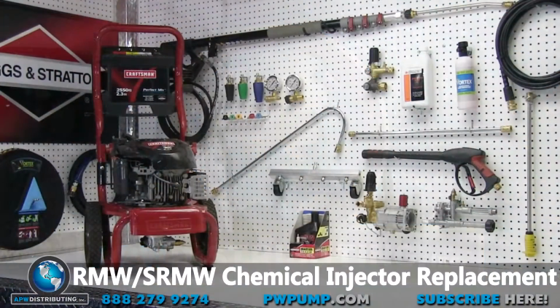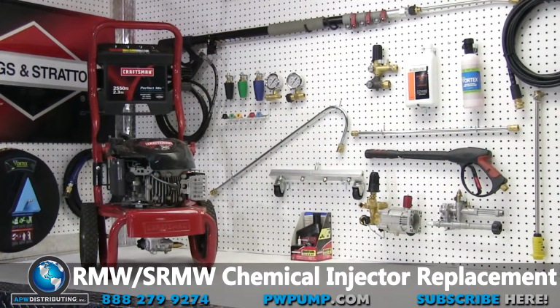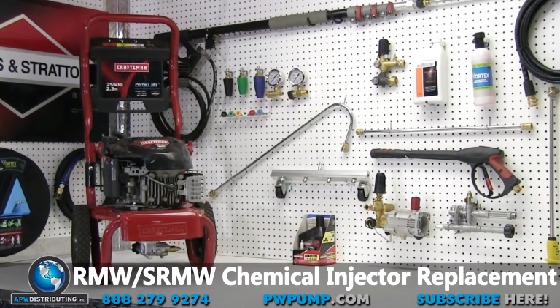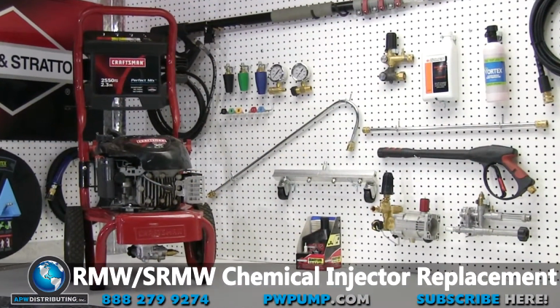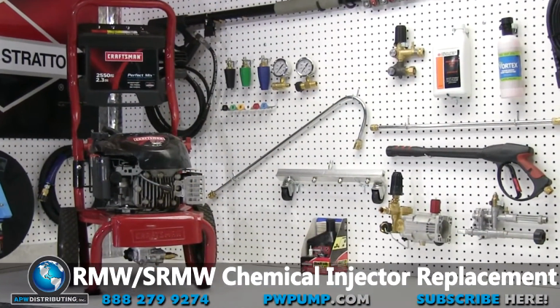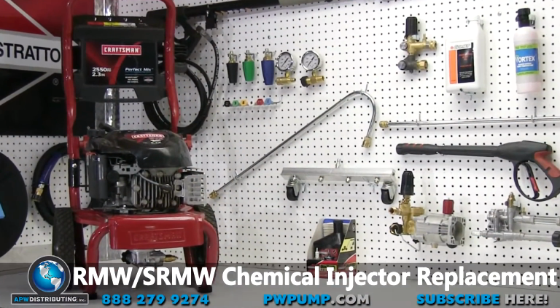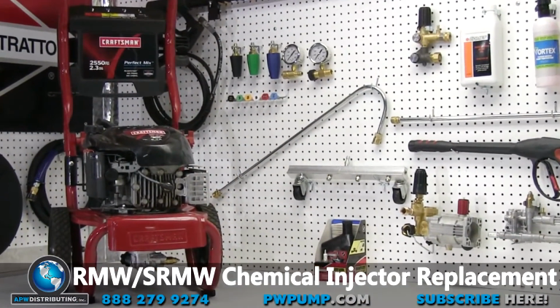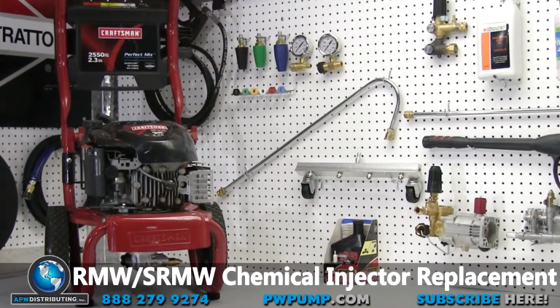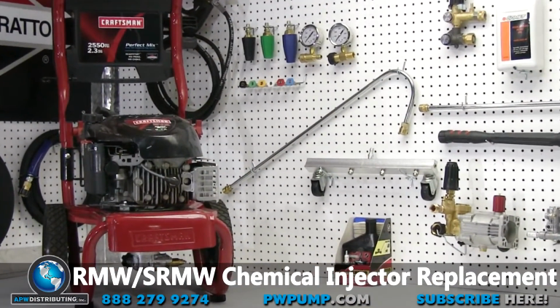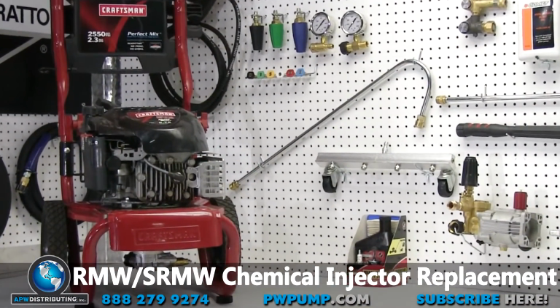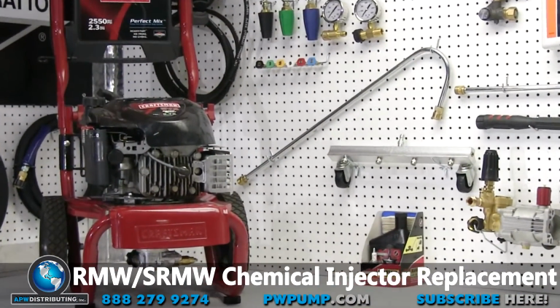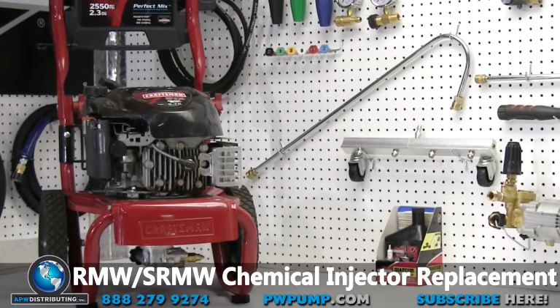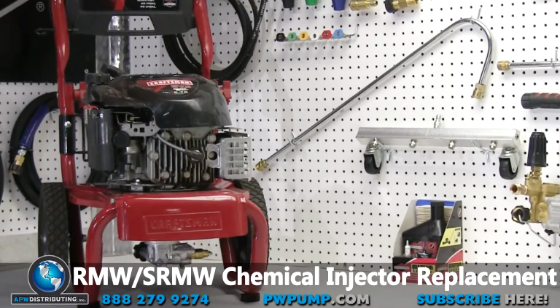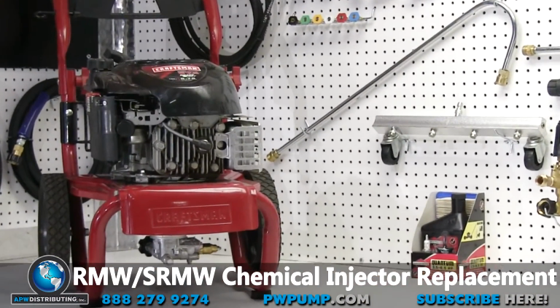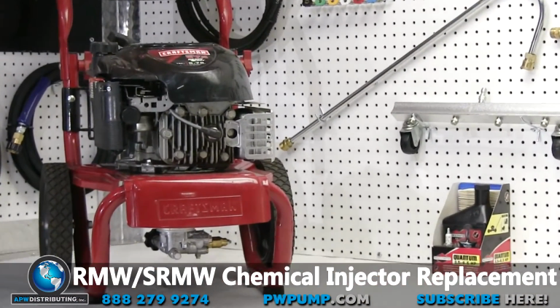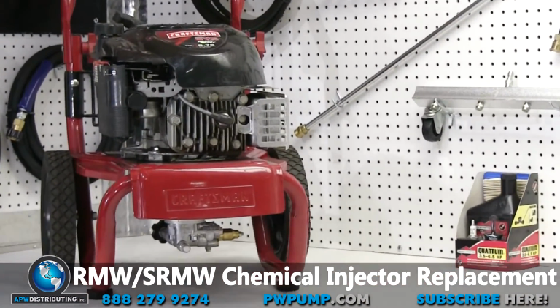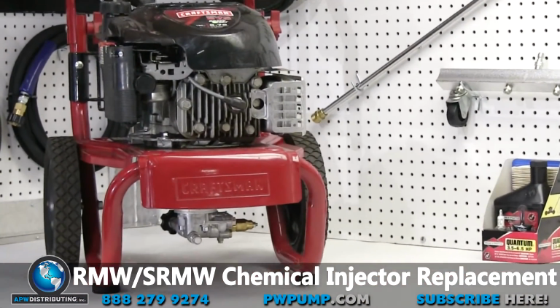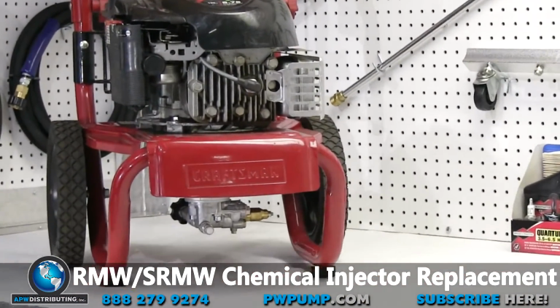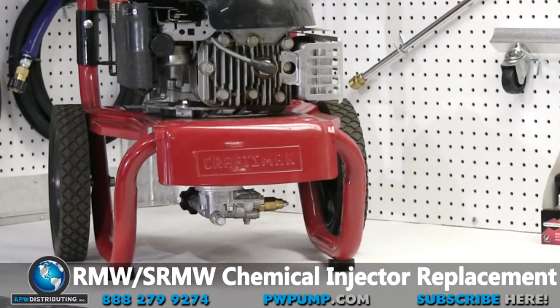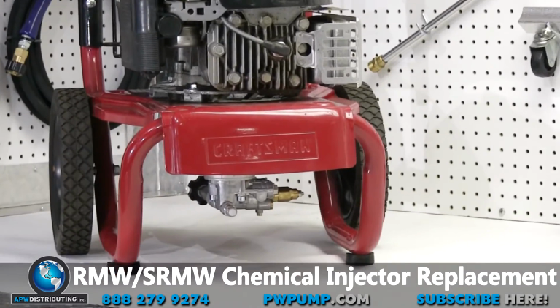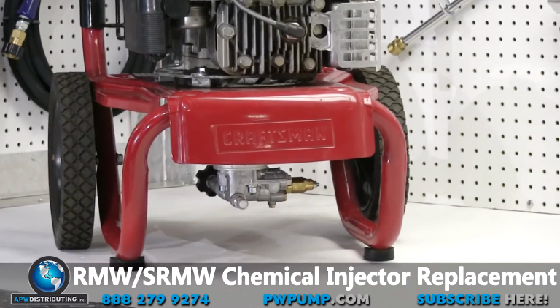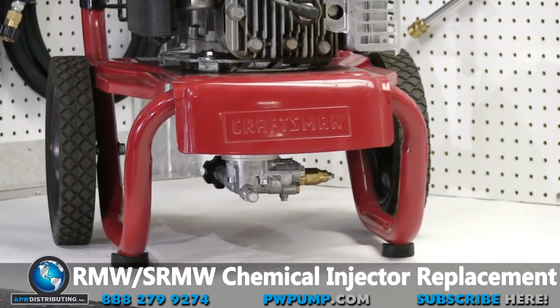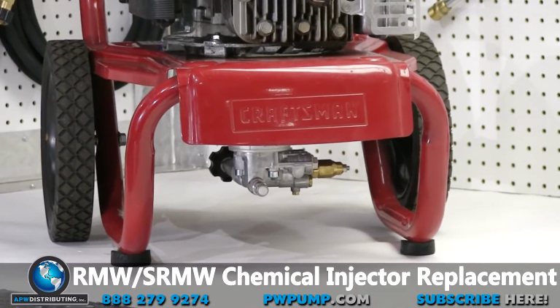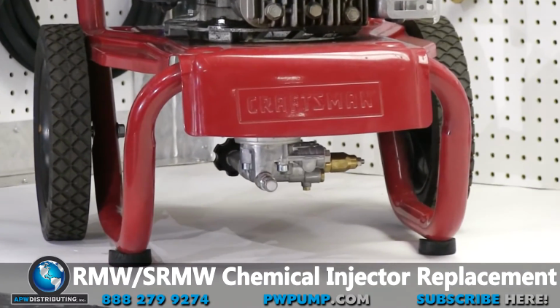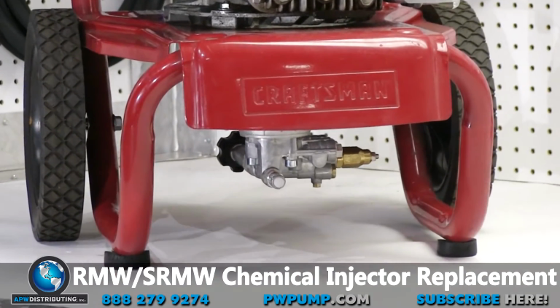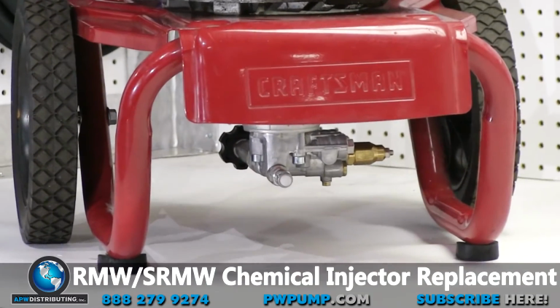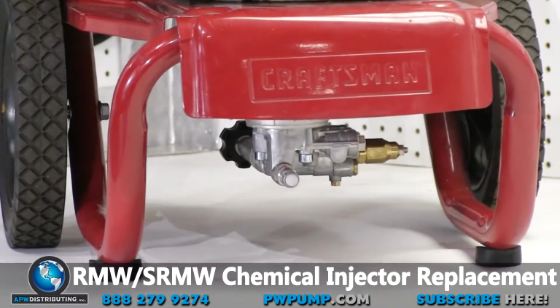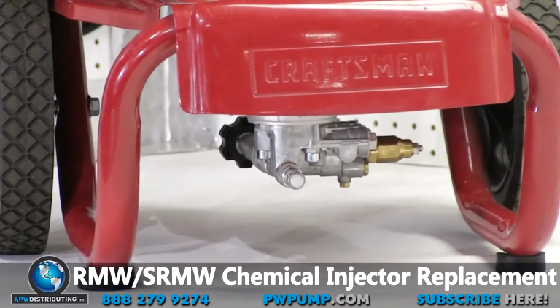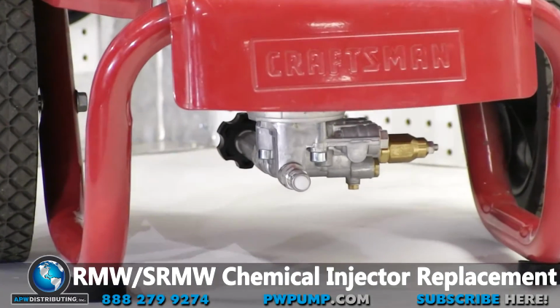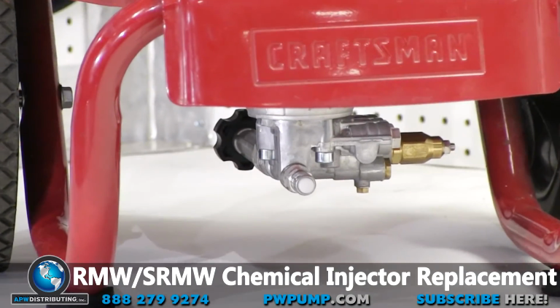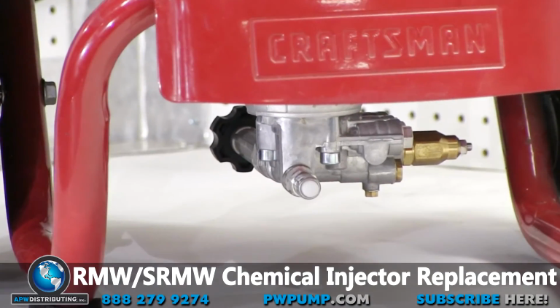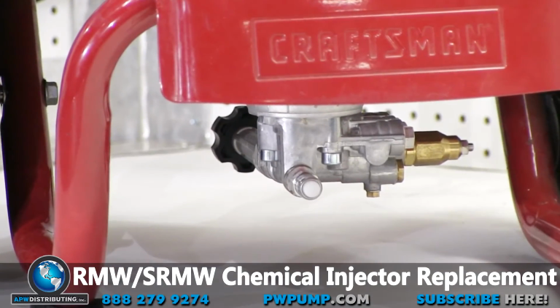Welcome to the APW Repair Center. Today we are going to demonstrate how to replace a chemical injector on an RMW pump head.